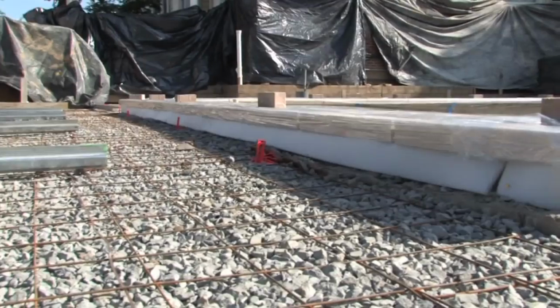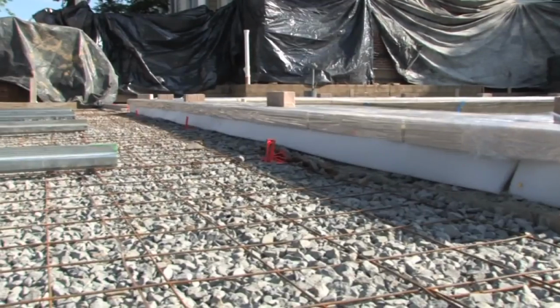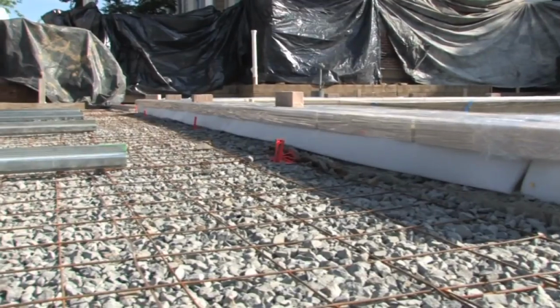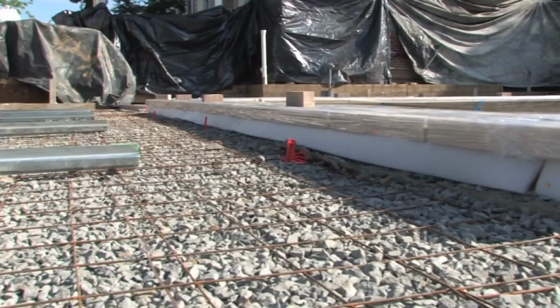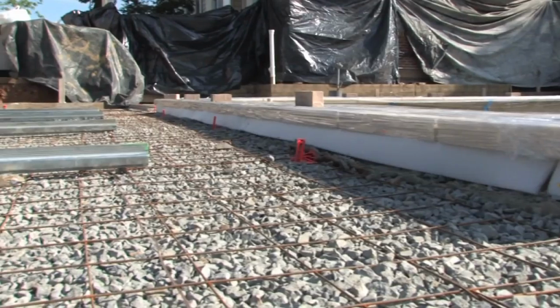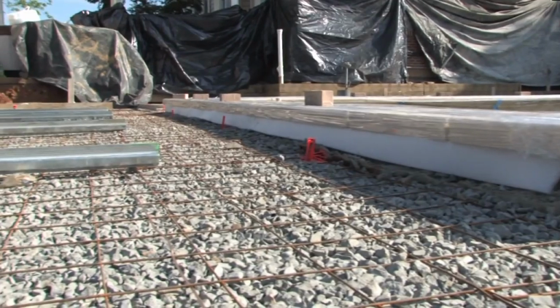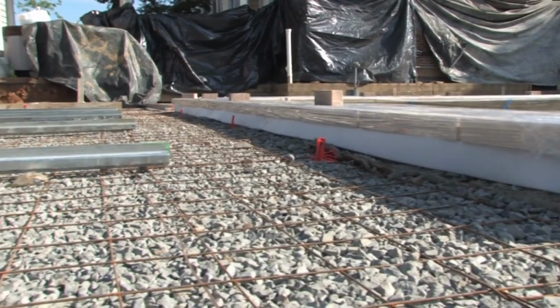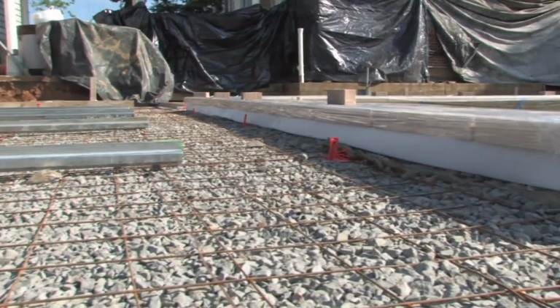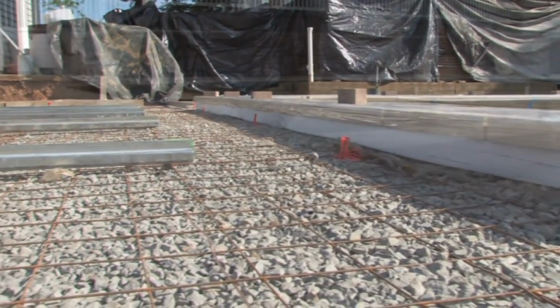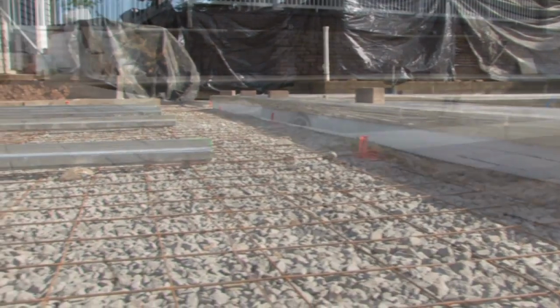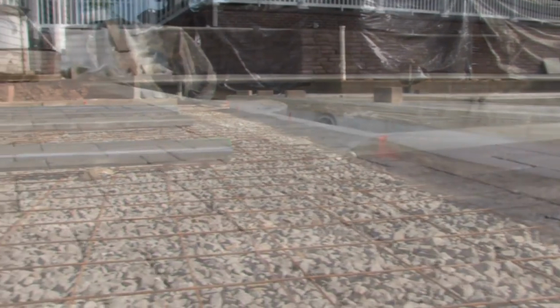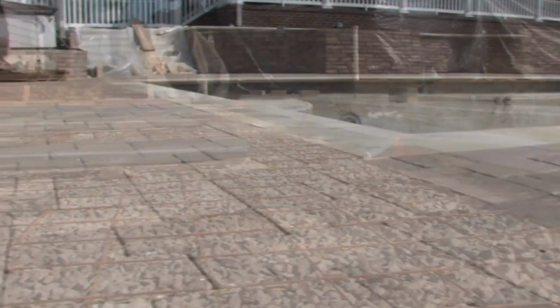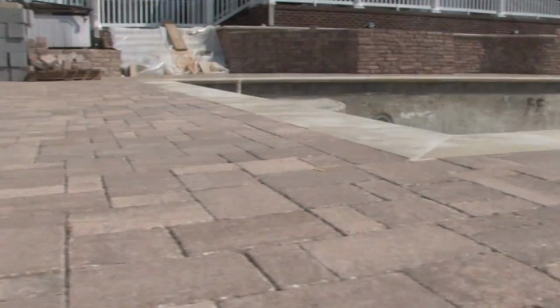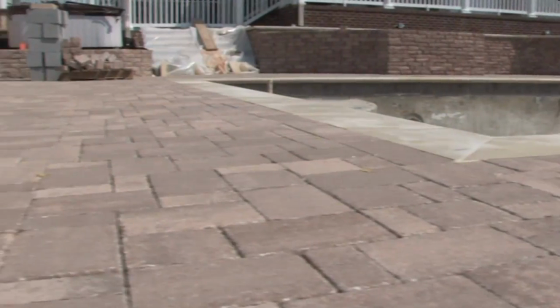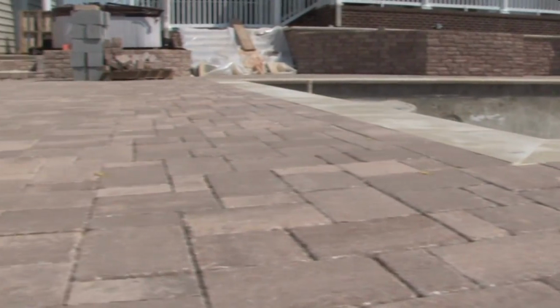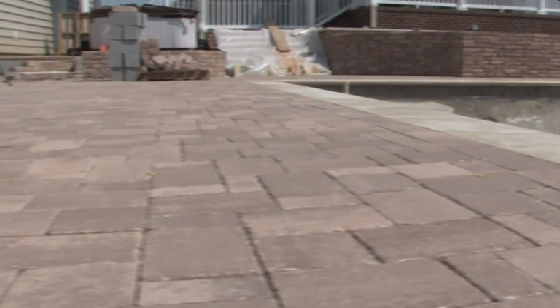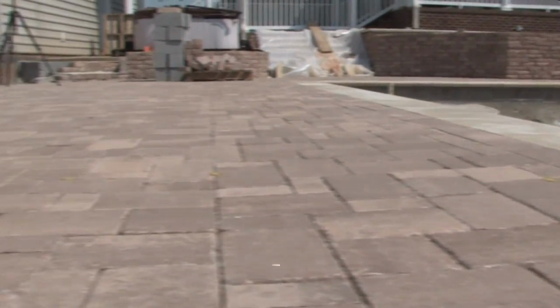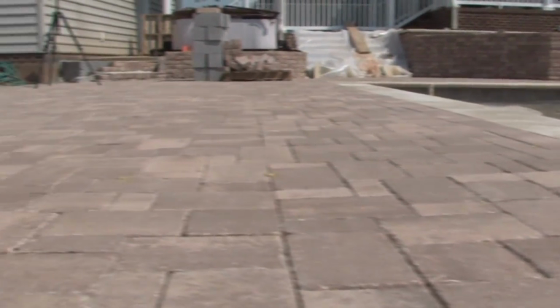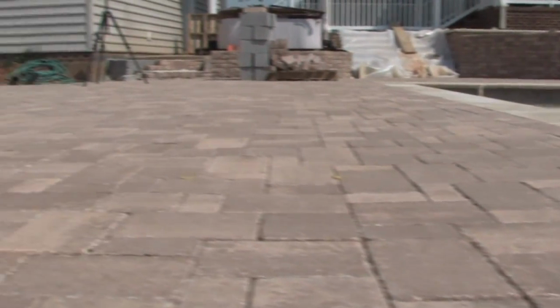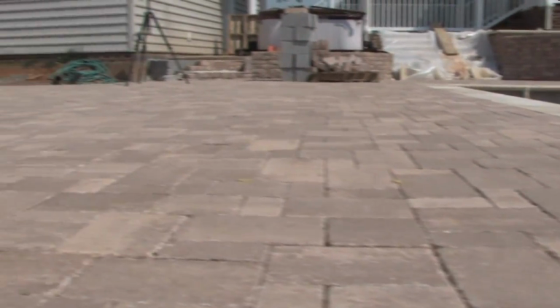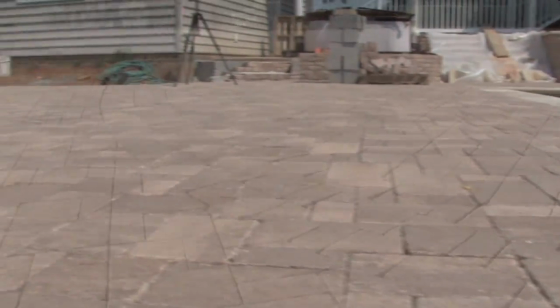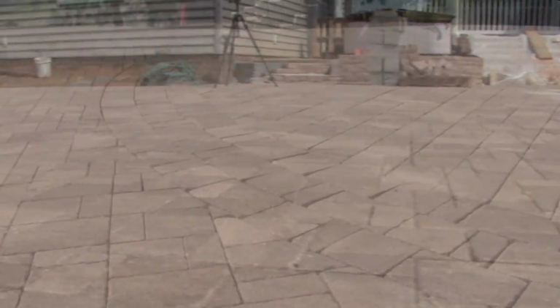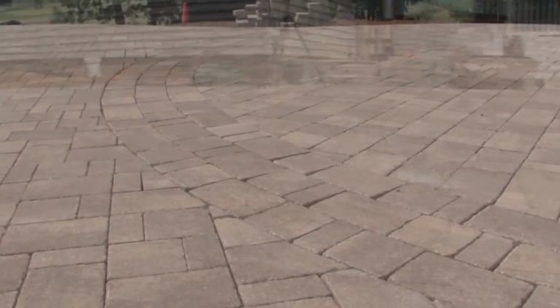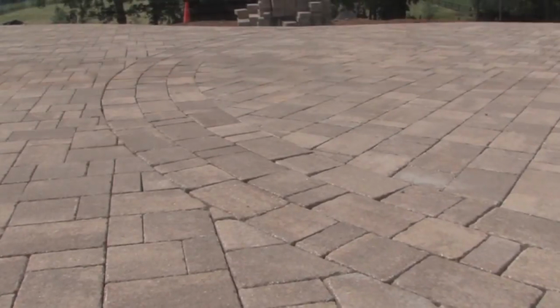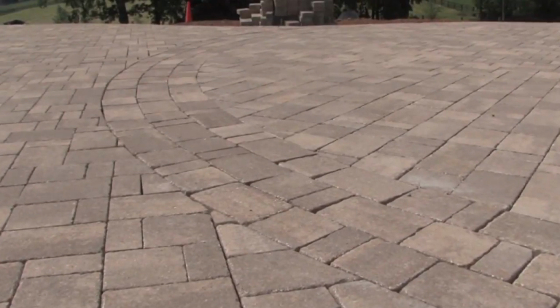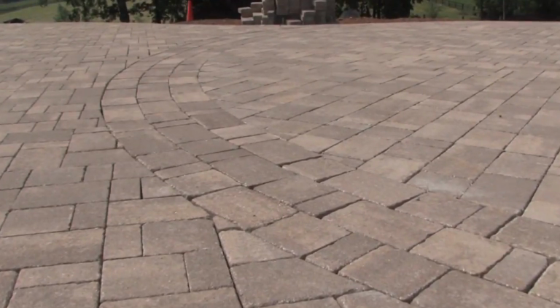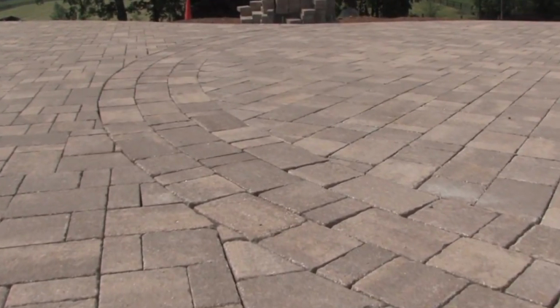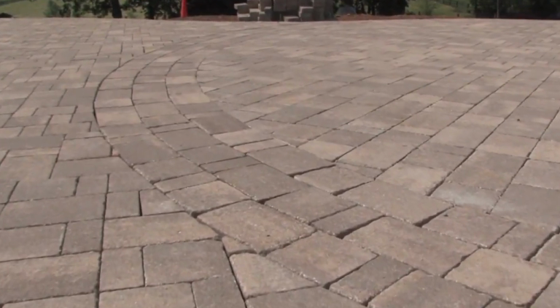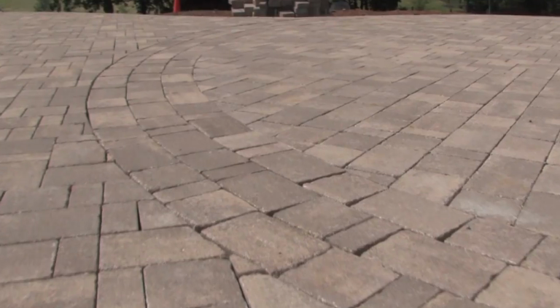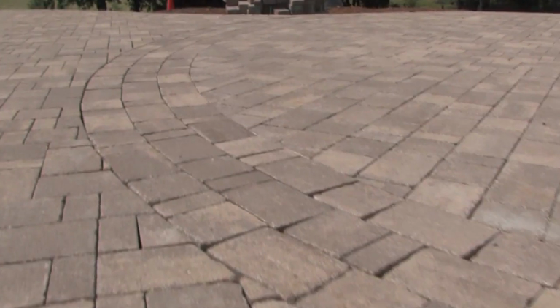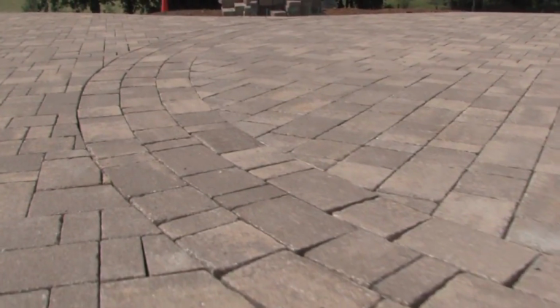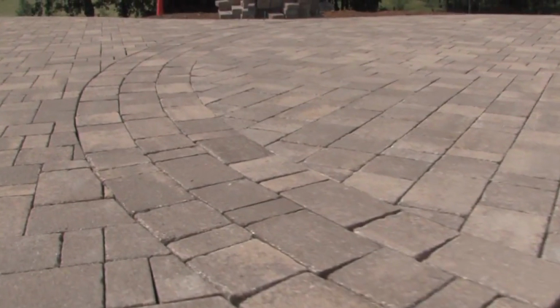We started with wire frames and forms, and now have a nearly completed deck of precast pavers, complete with intricate custom designs.